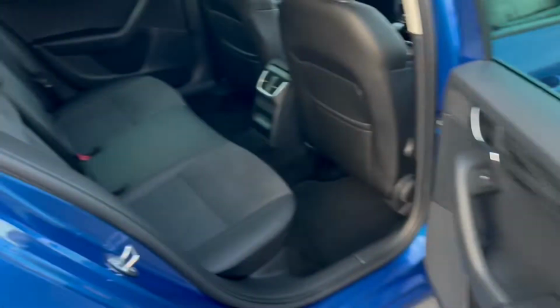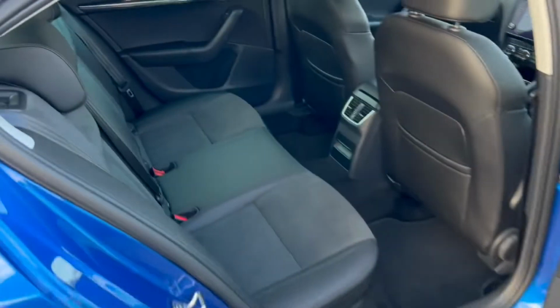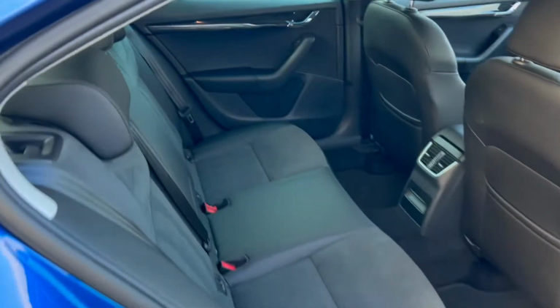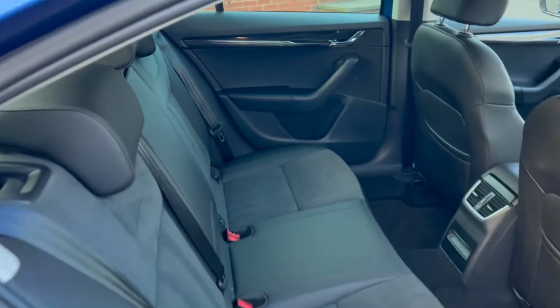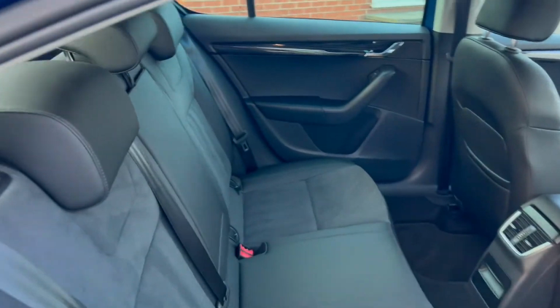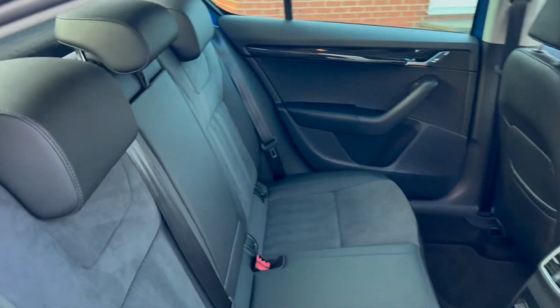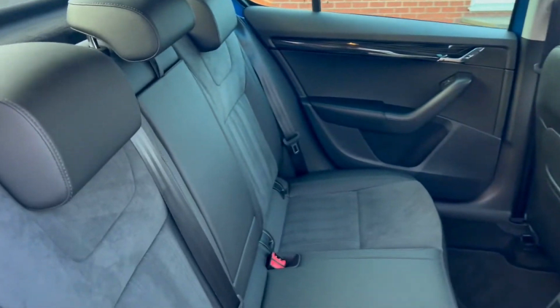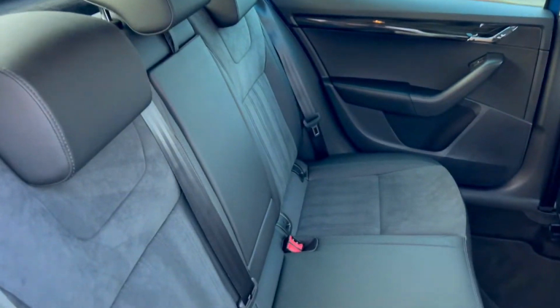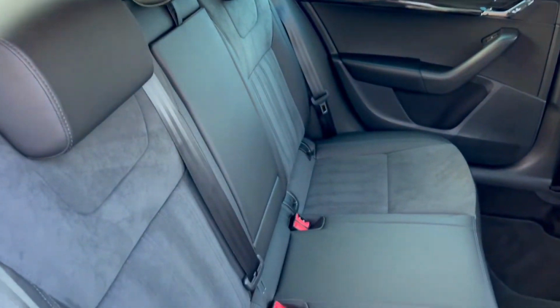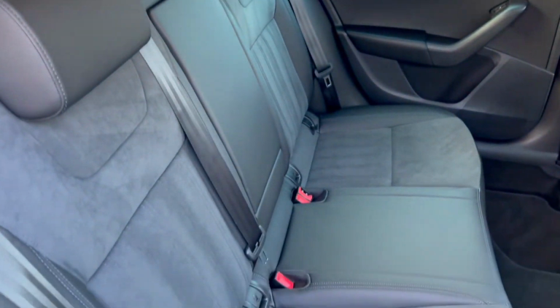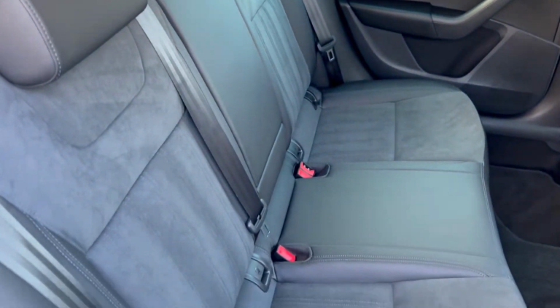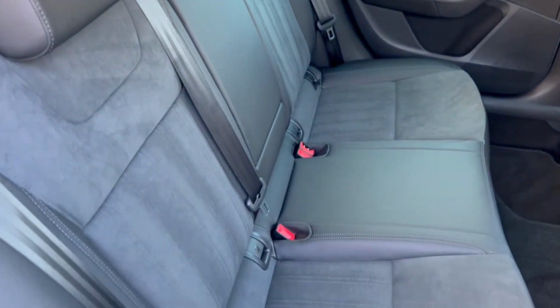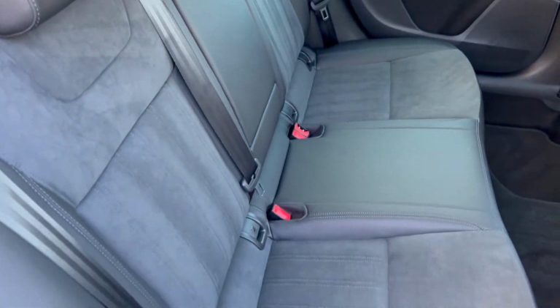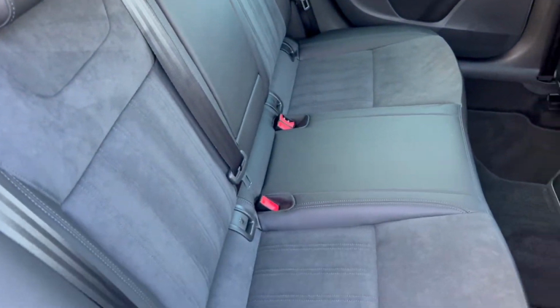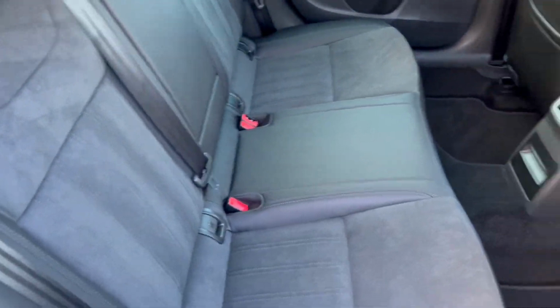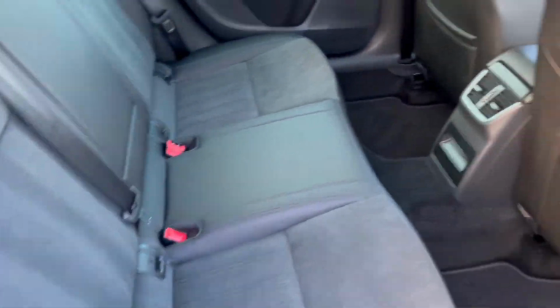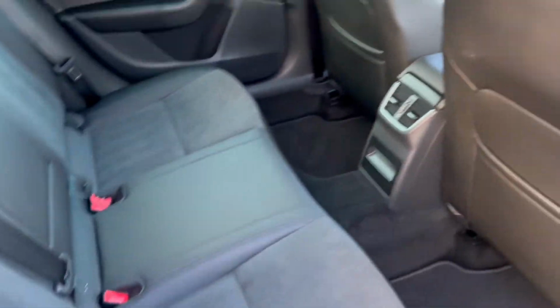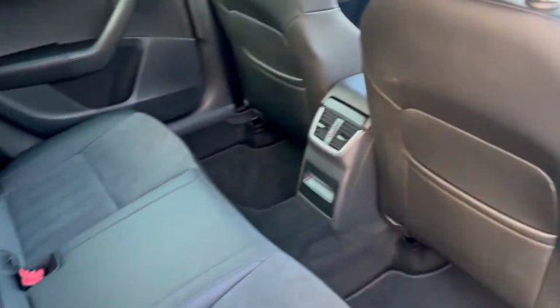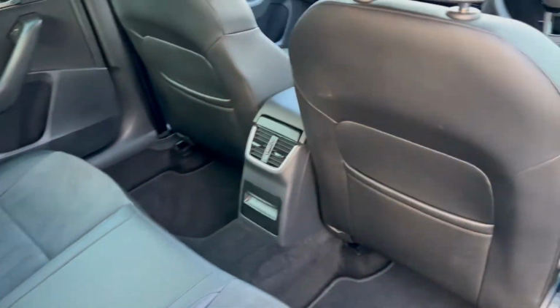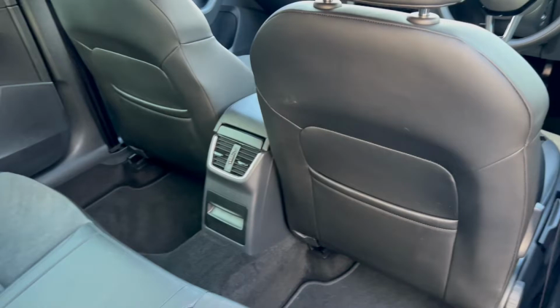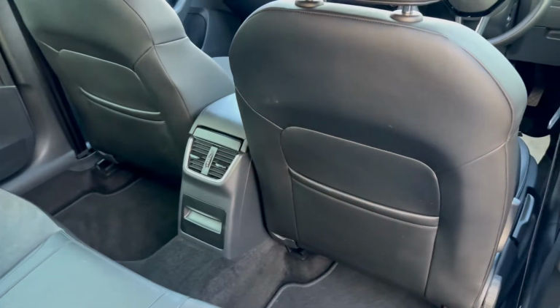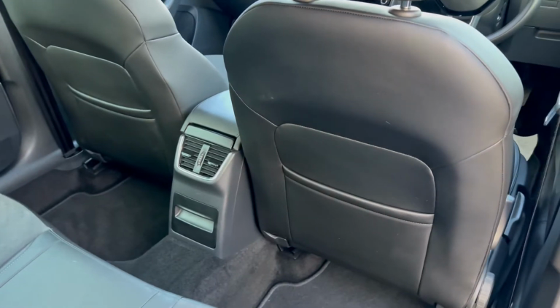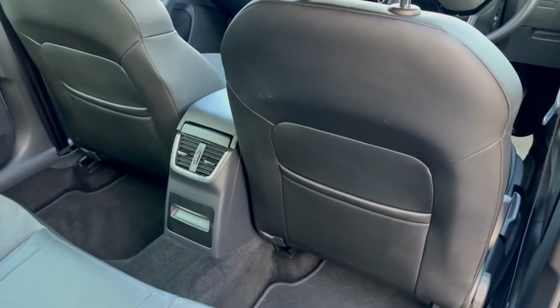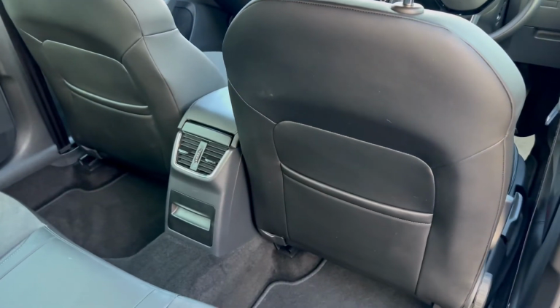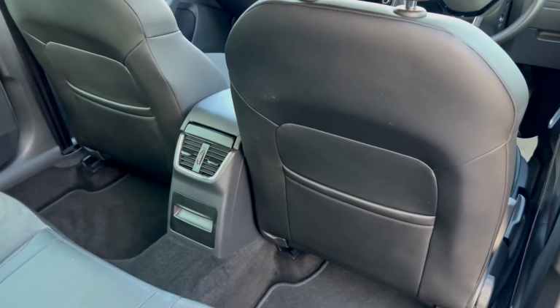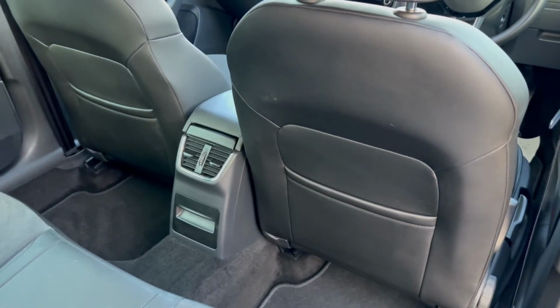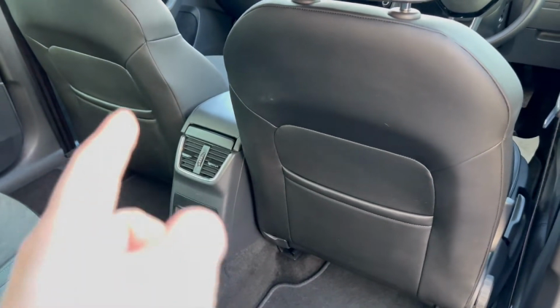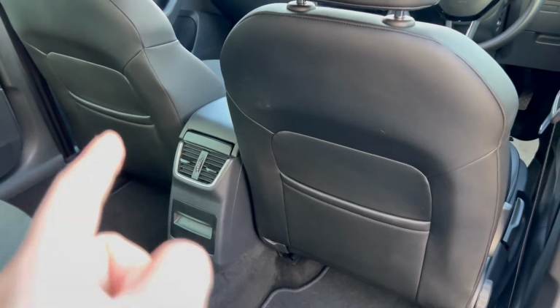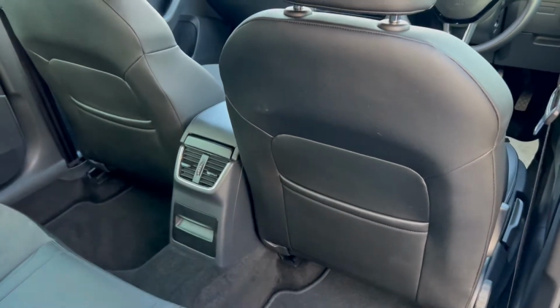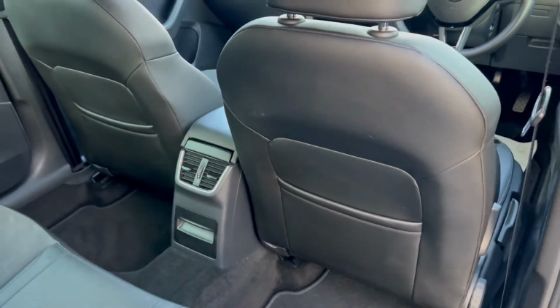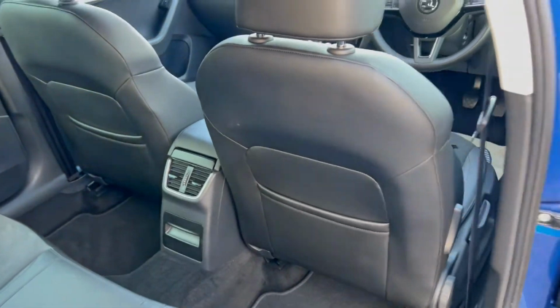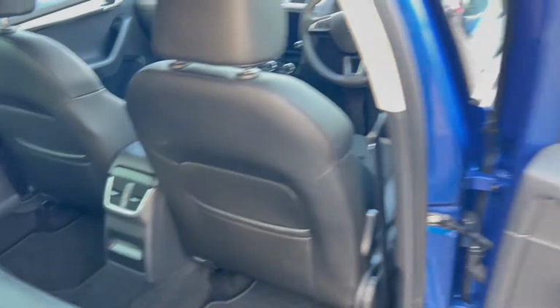Take a look into the rear here. As you can see, it's got that same beautiful upholstery, and you do also get some air vents in the back there as well.